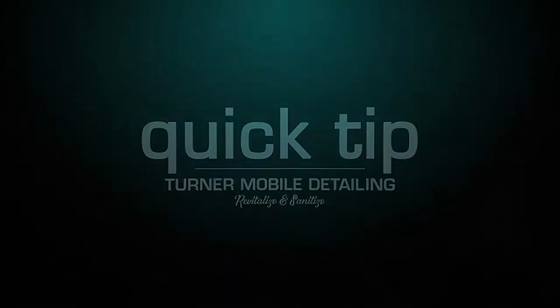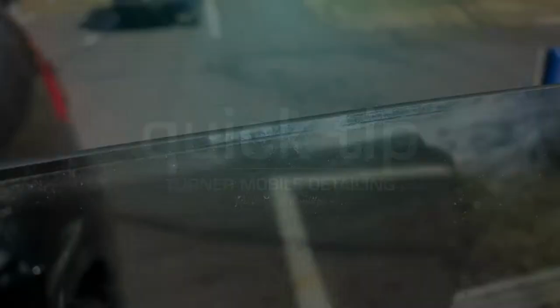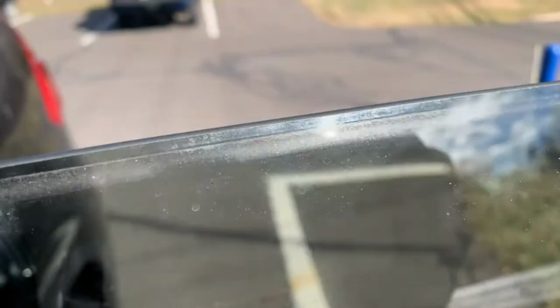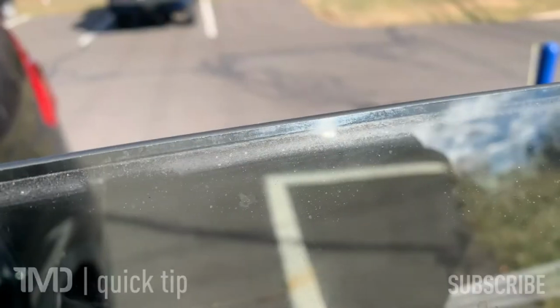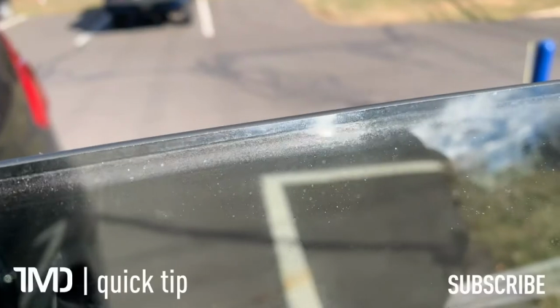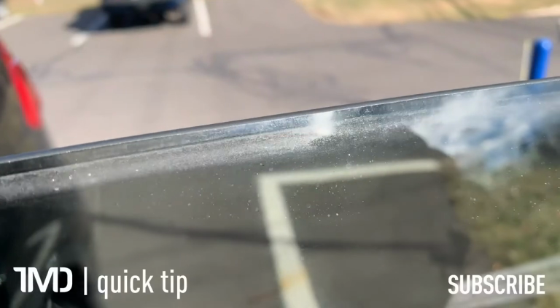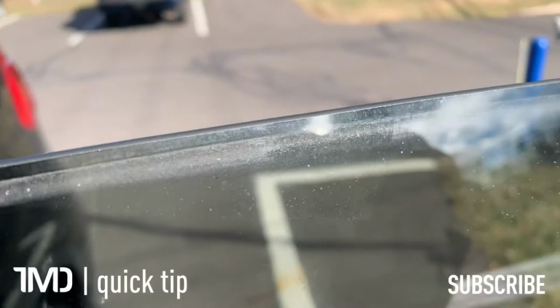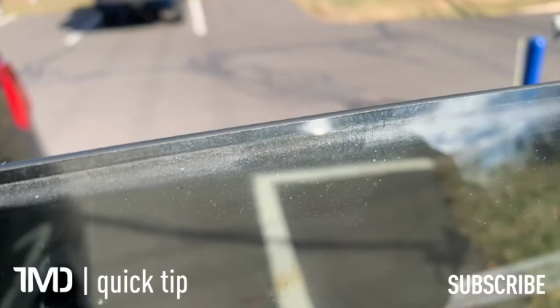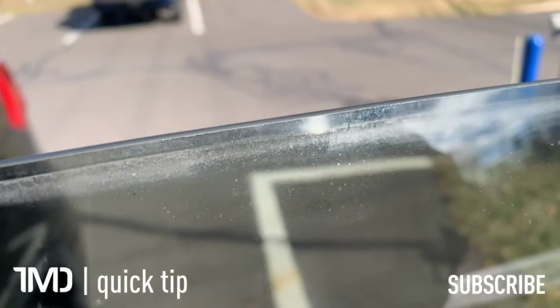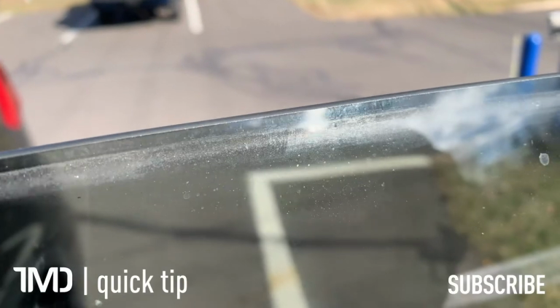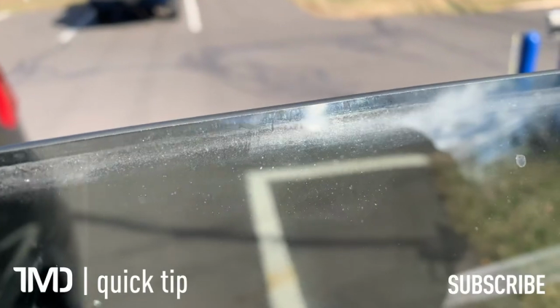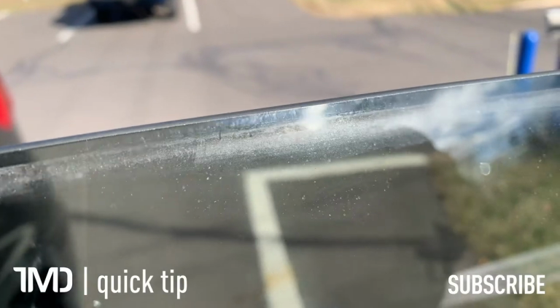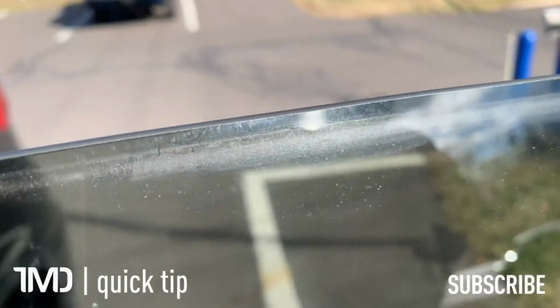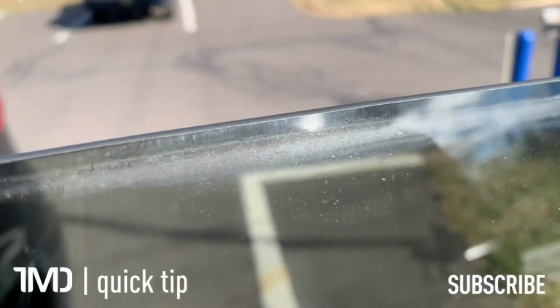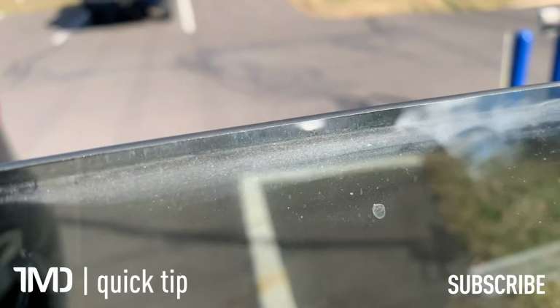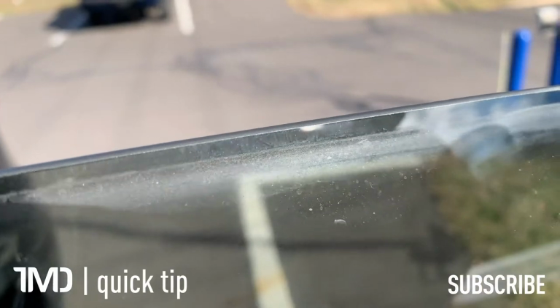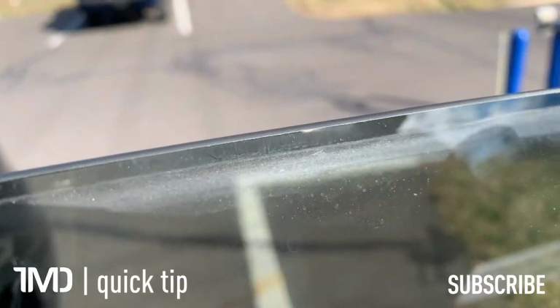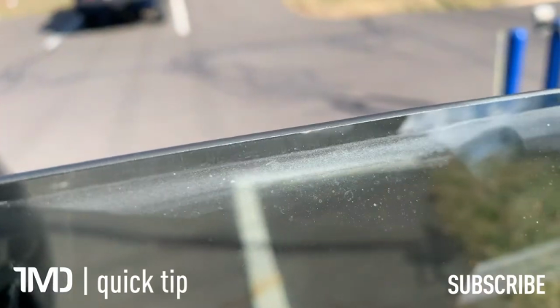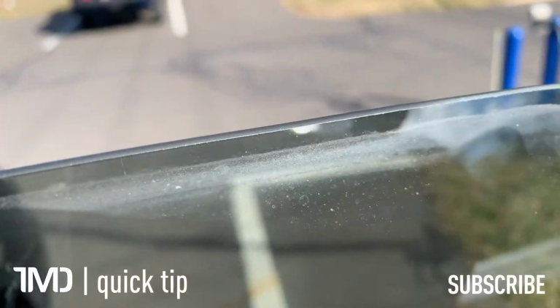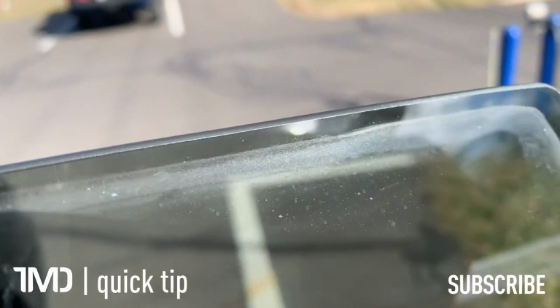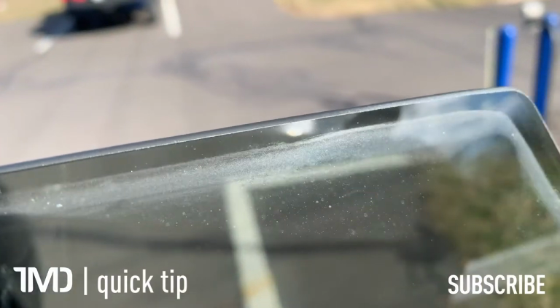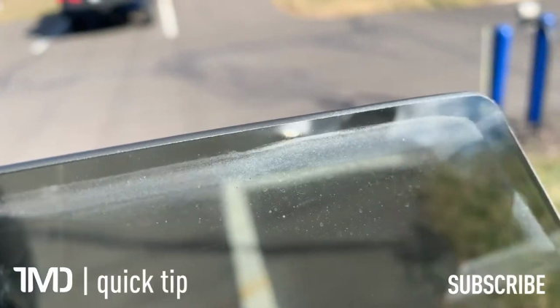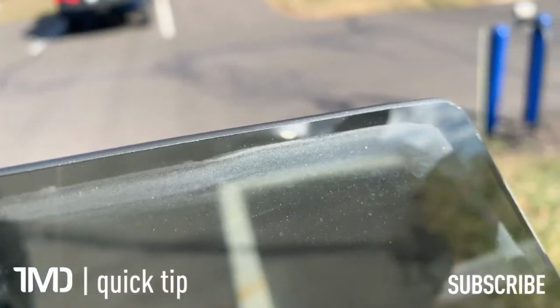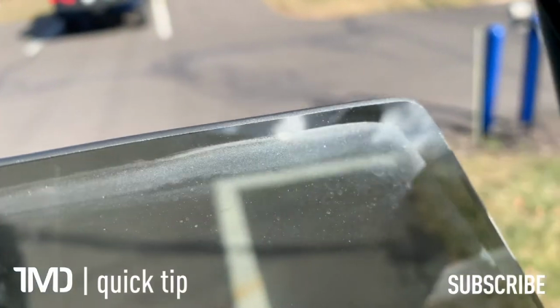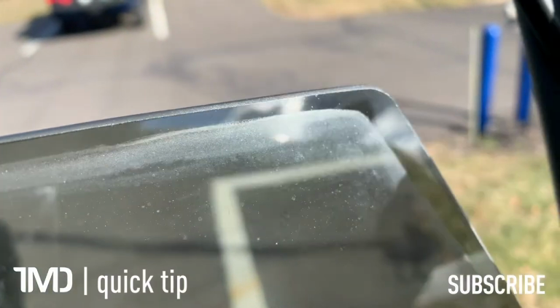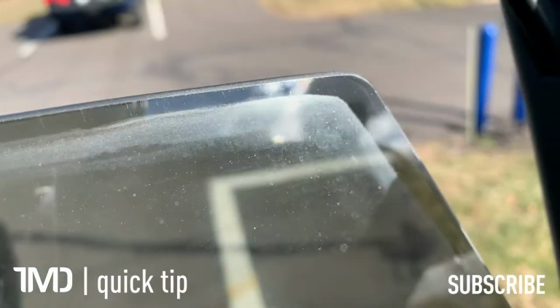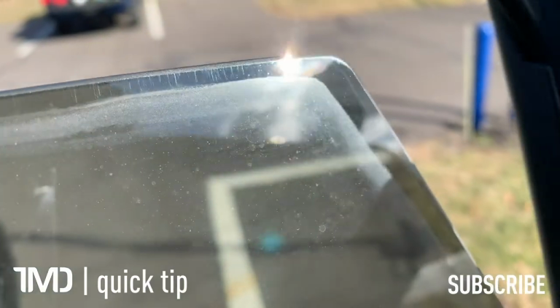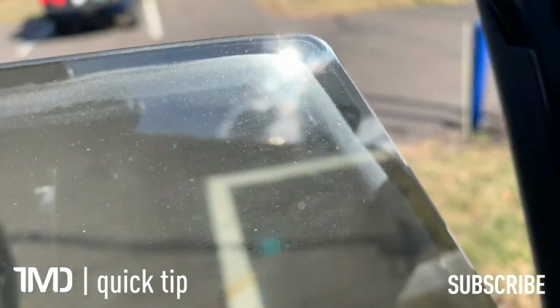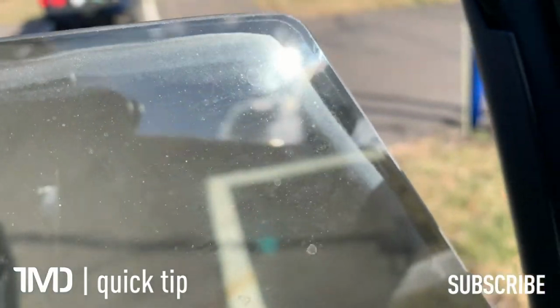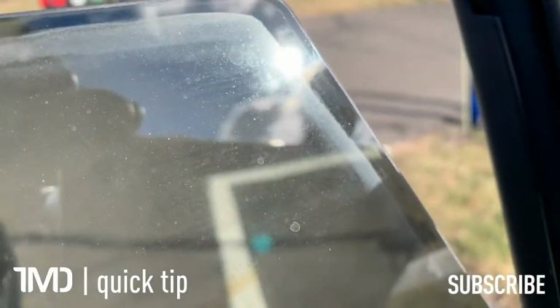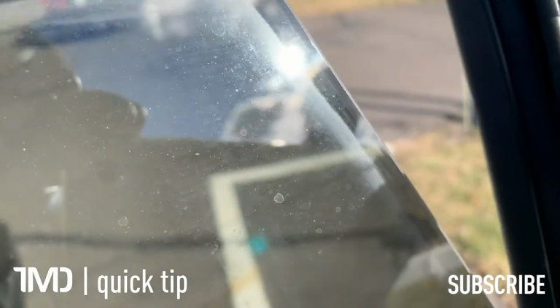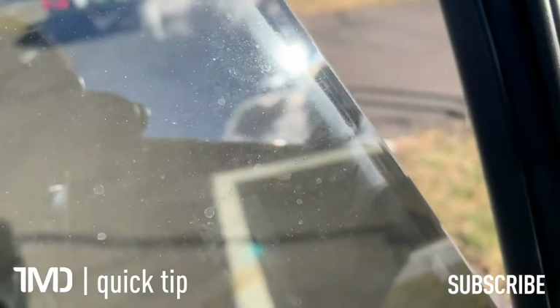Notice here along the edge of the glass there's that little lip of dirt from when the glass goes up inside the door jamb.